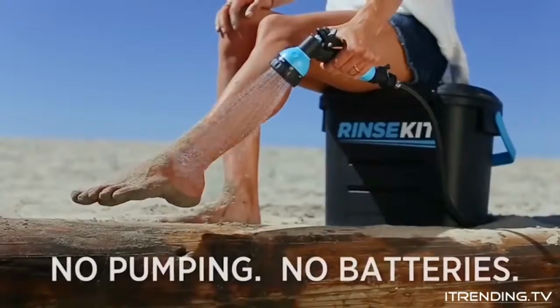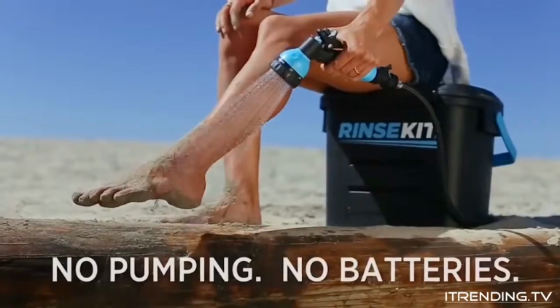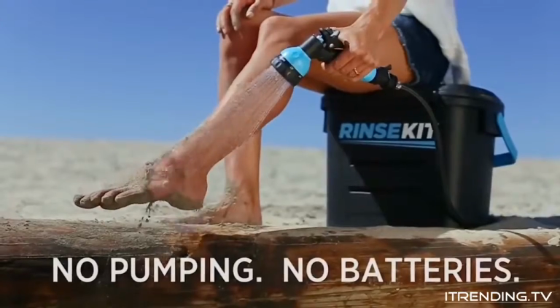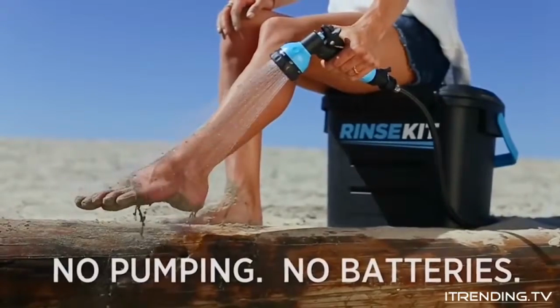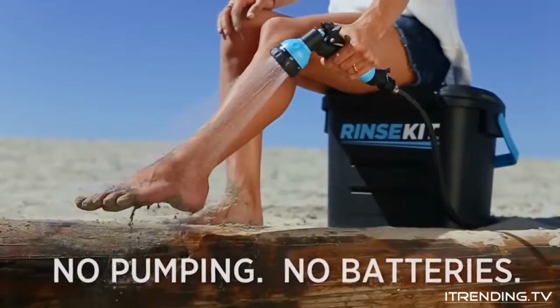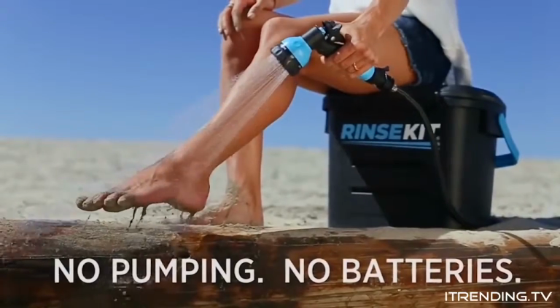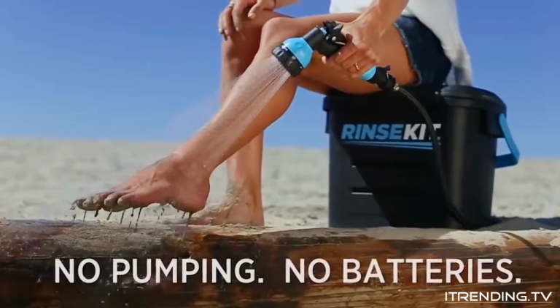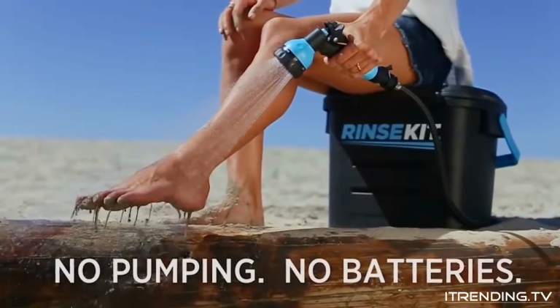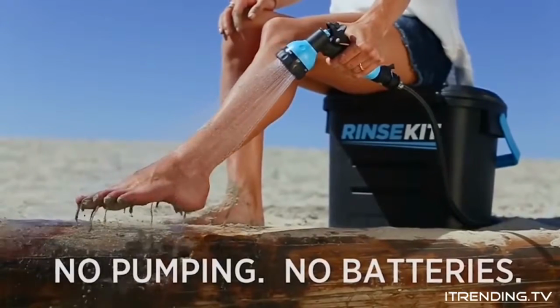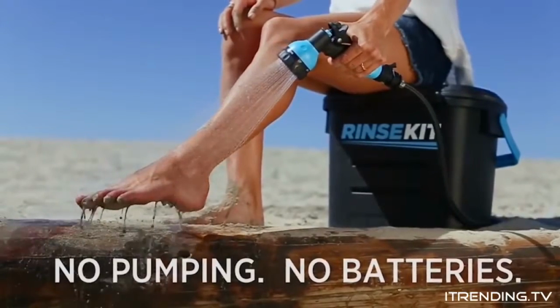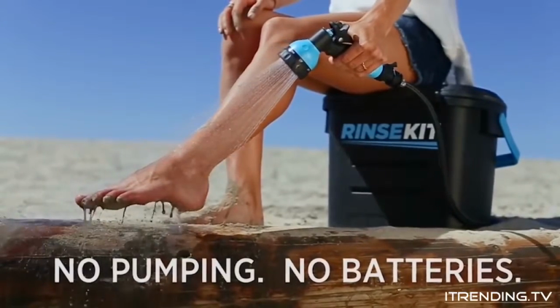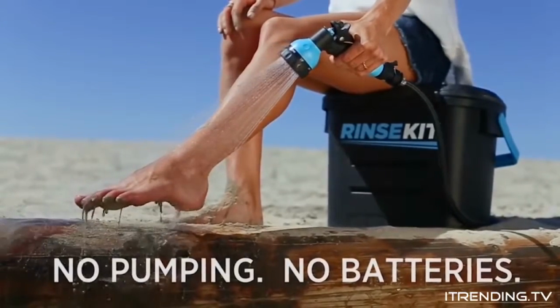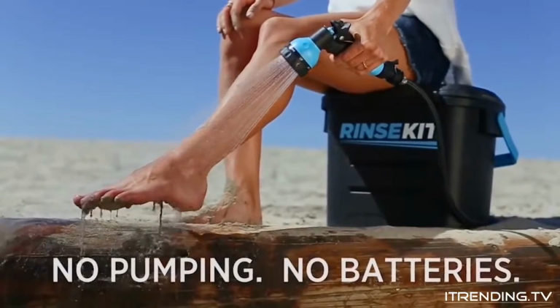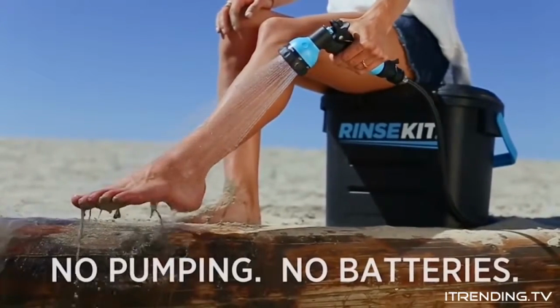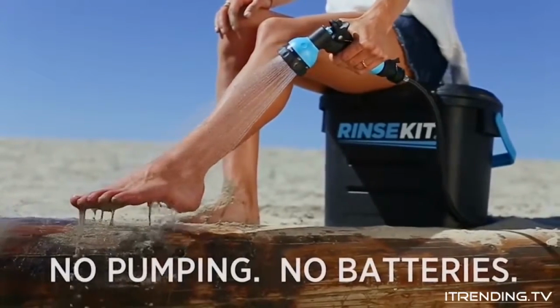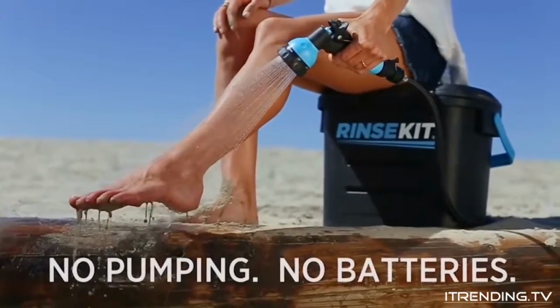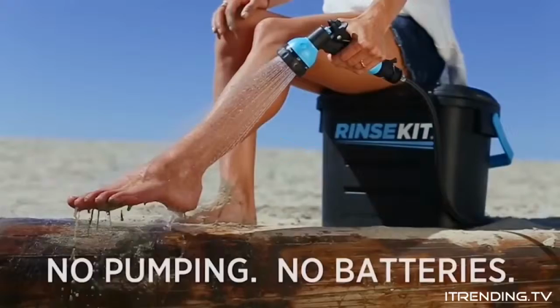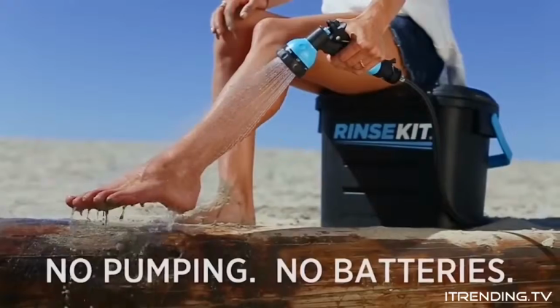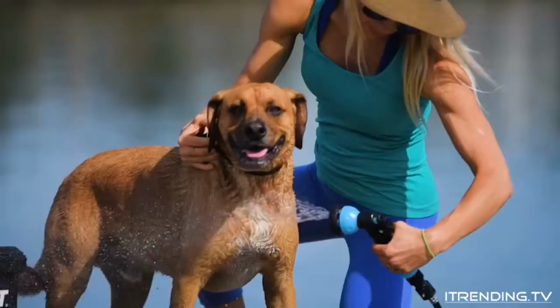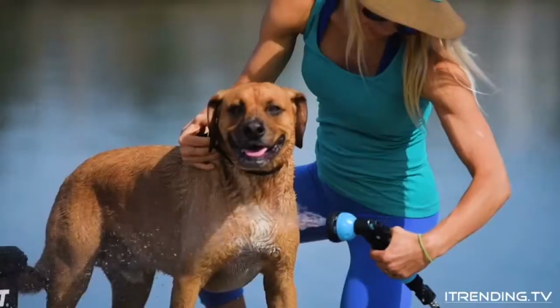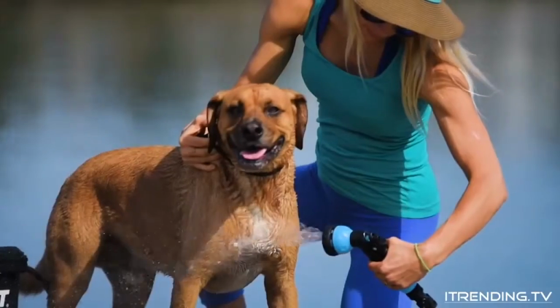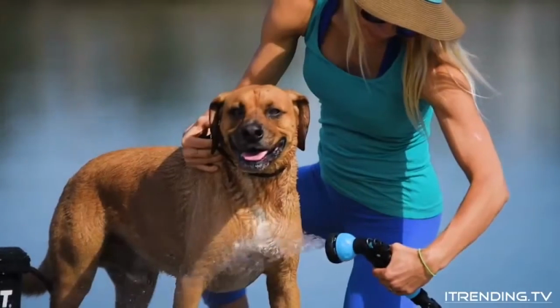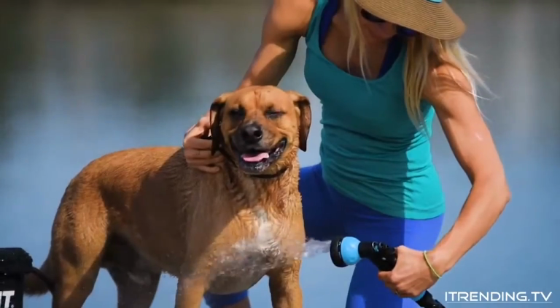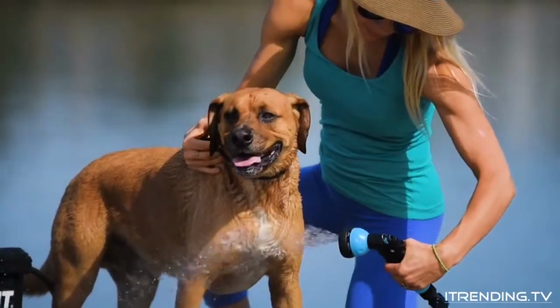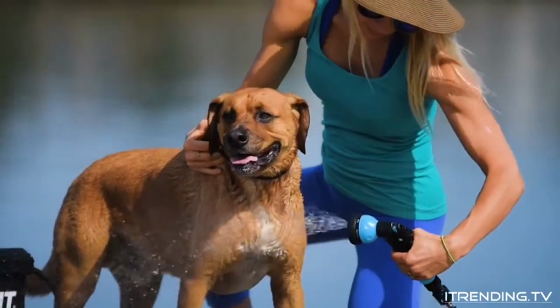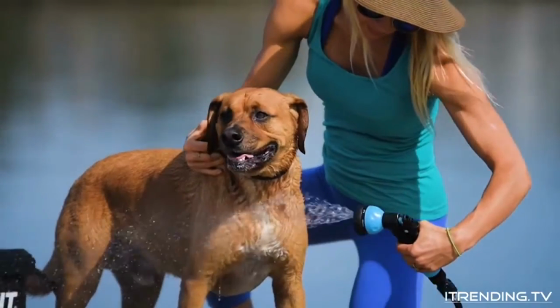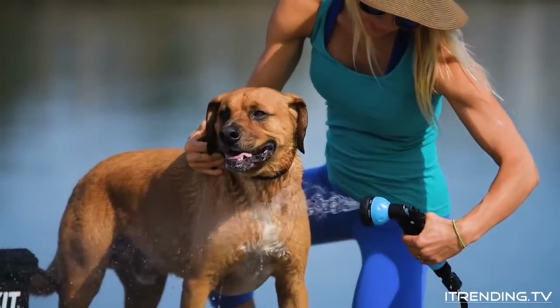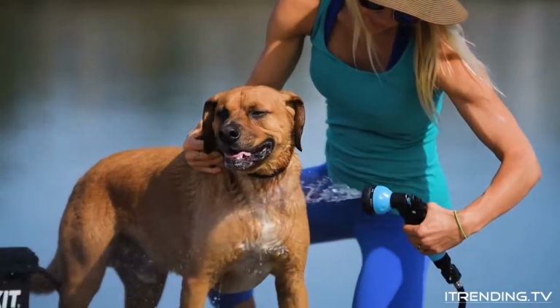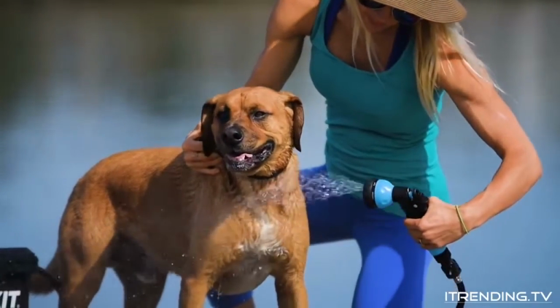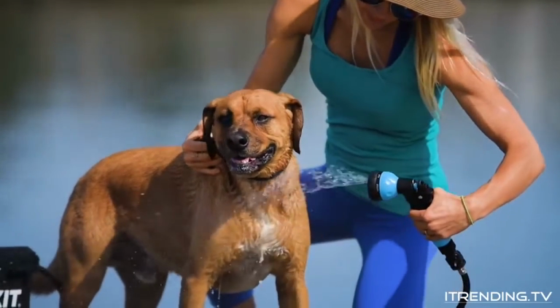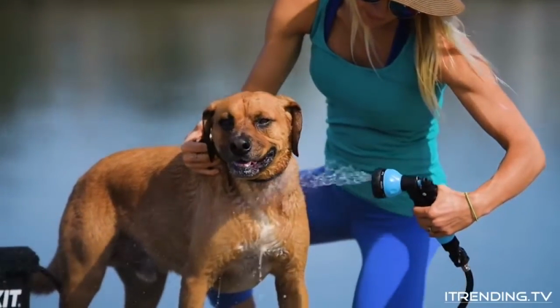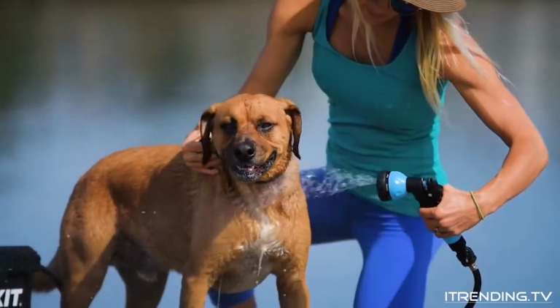There's no pumping or batteries required. It uses no moving parts and it will hold the water pressure for months.